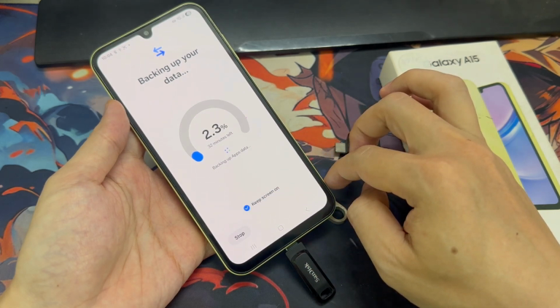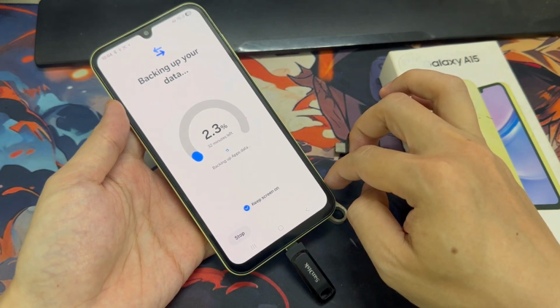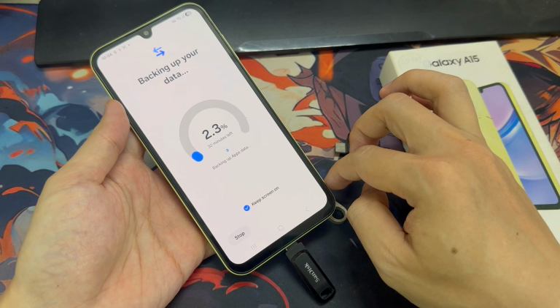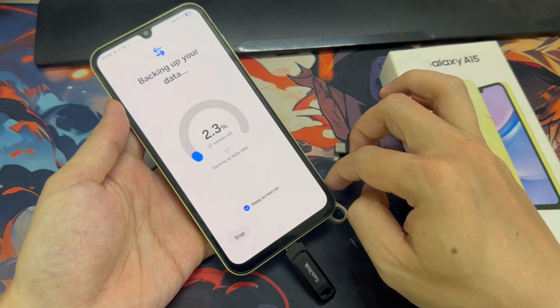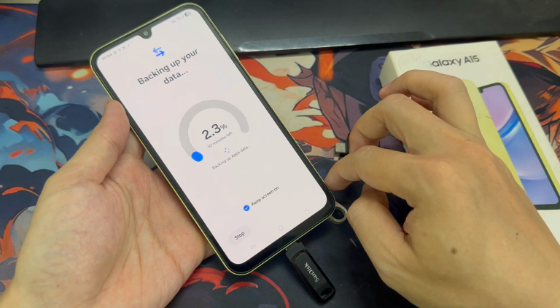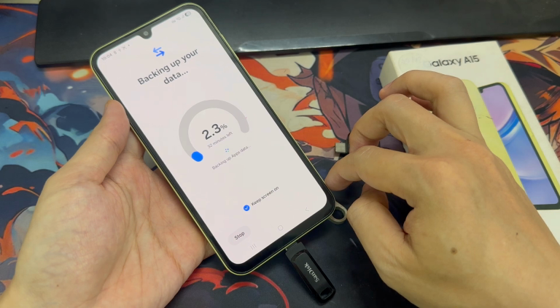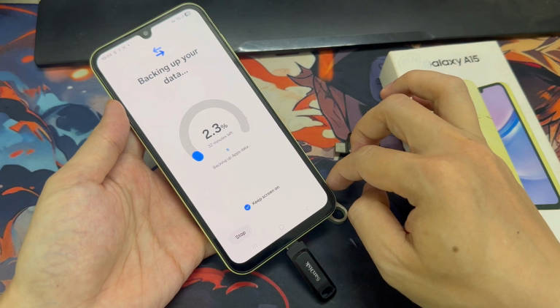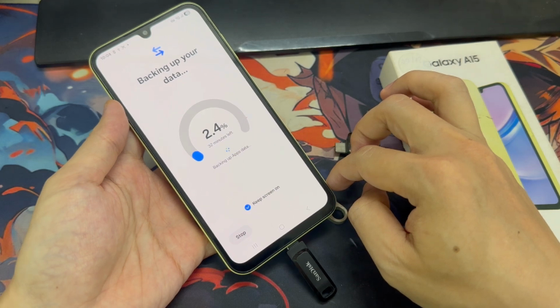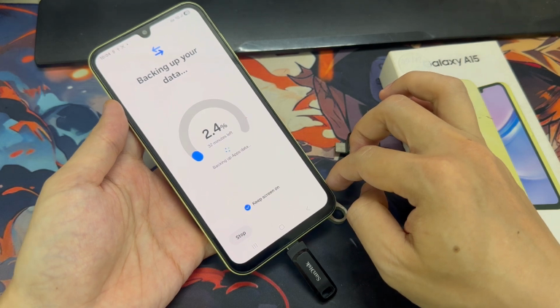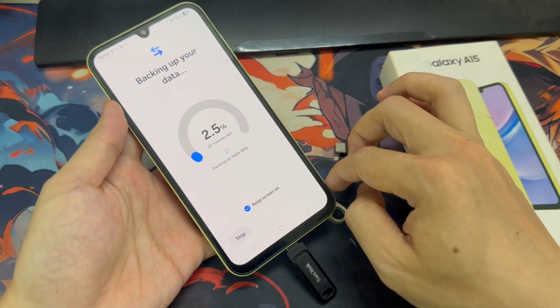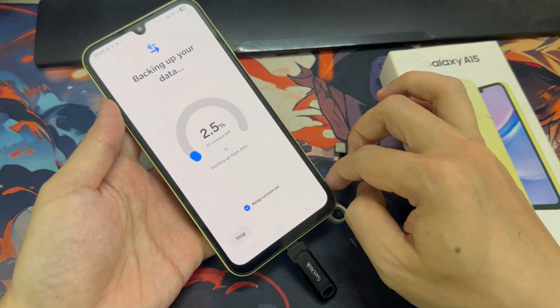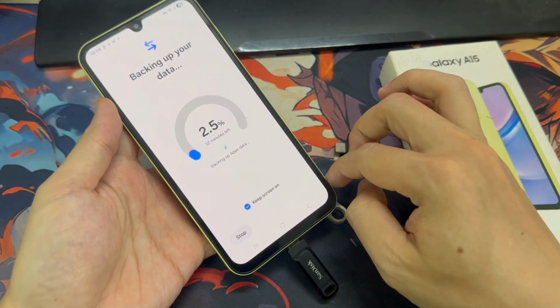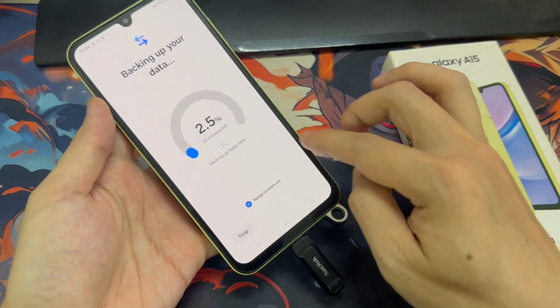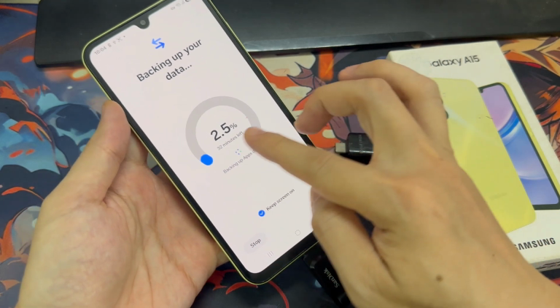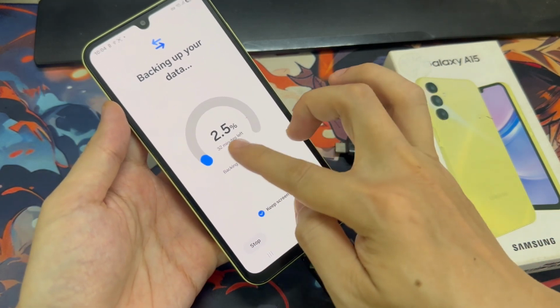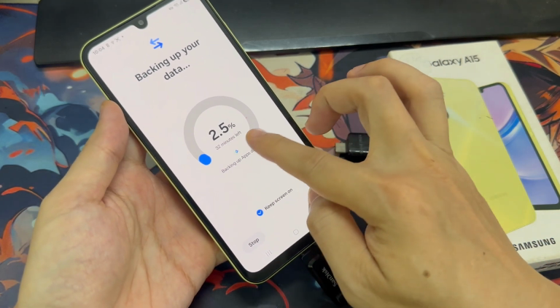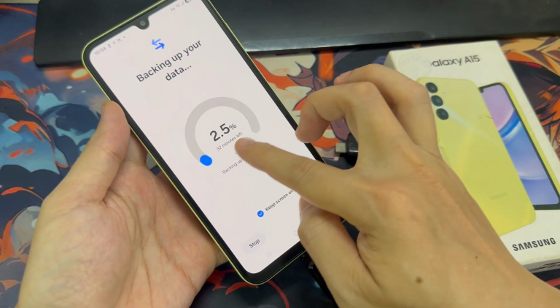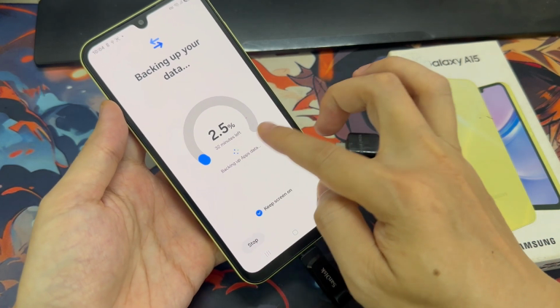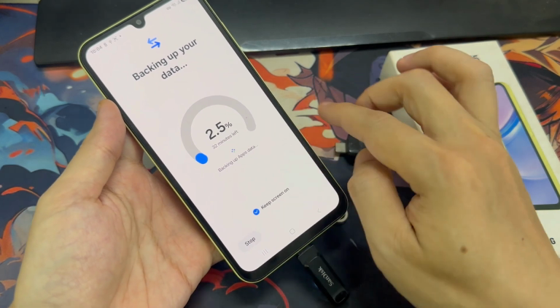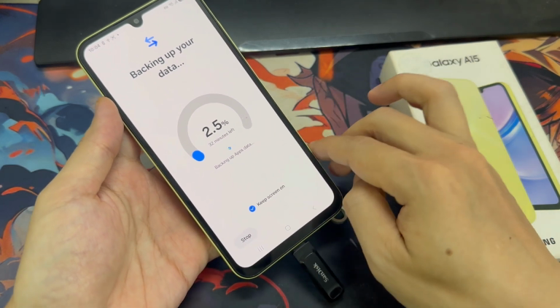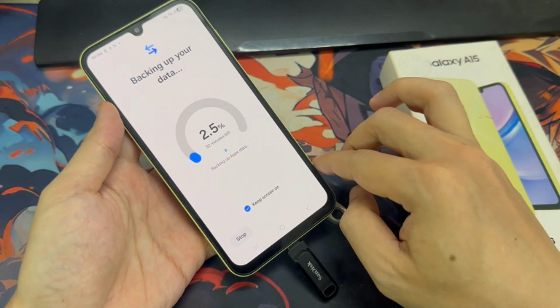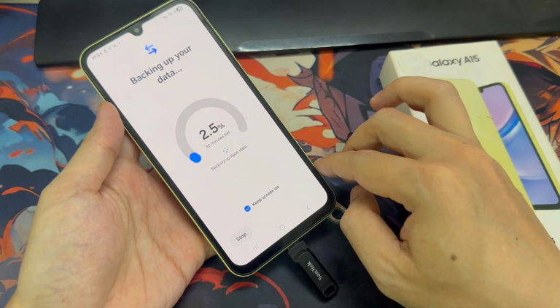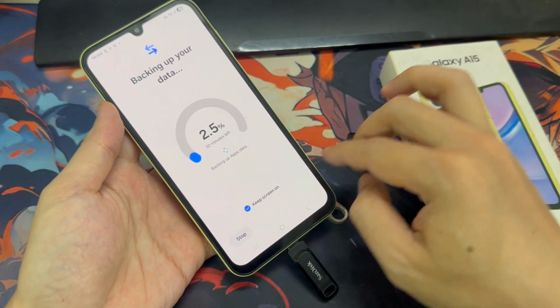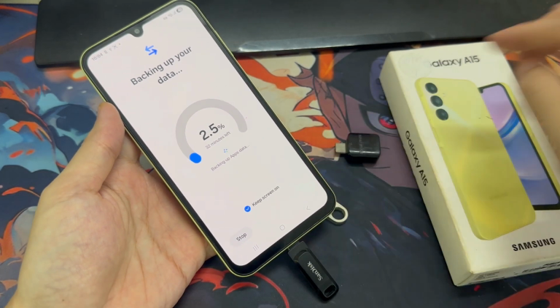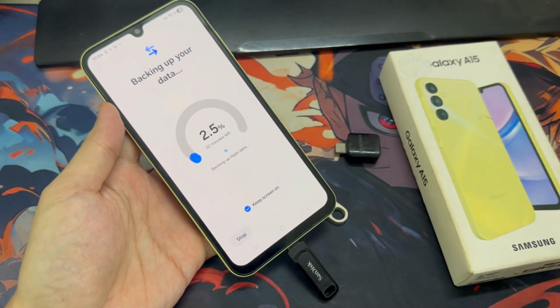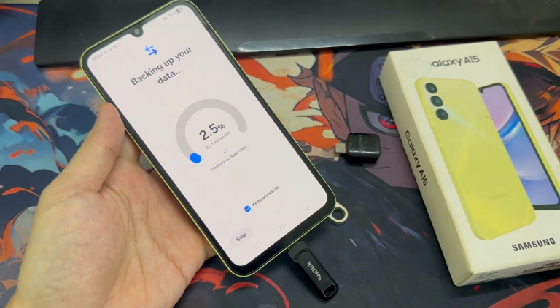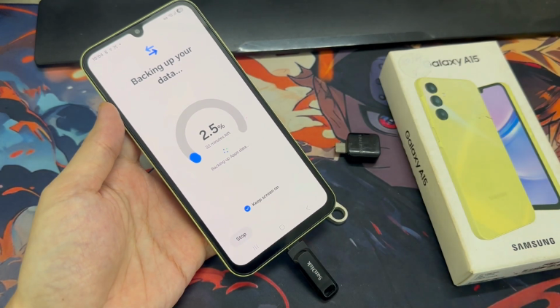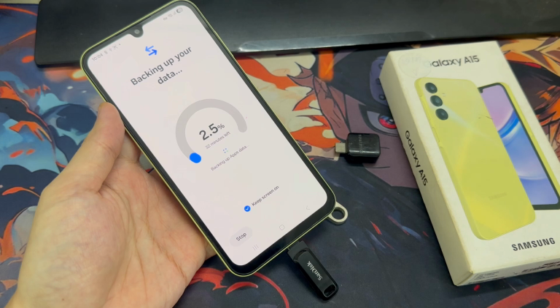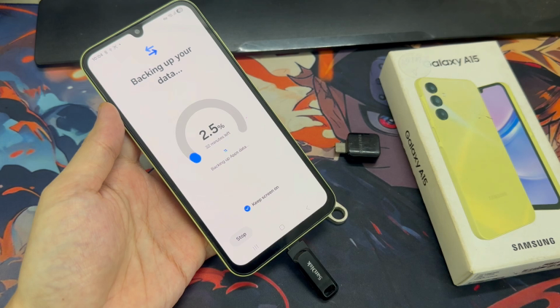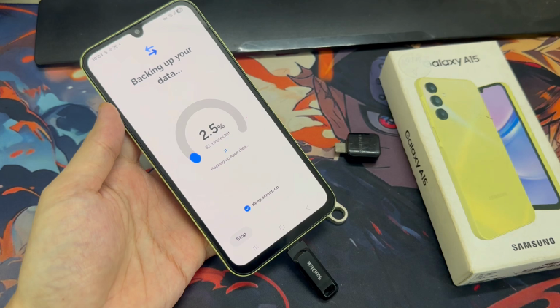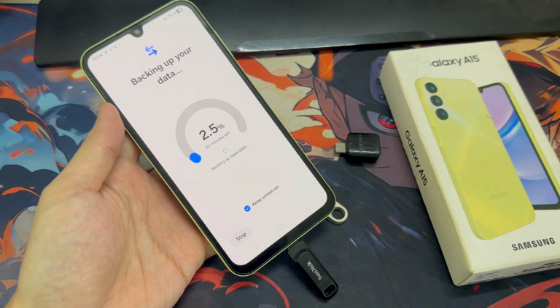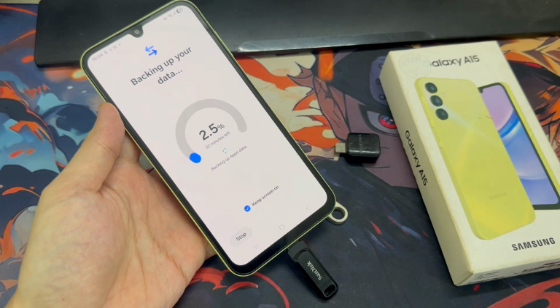We'll wait for the backup process to complete. It took me around 30 minutes — let me know in the comments how long it took you.